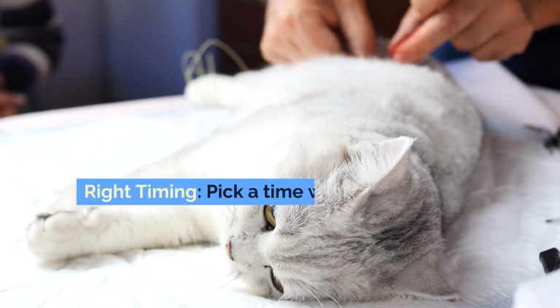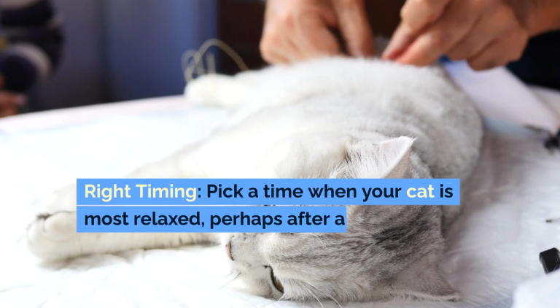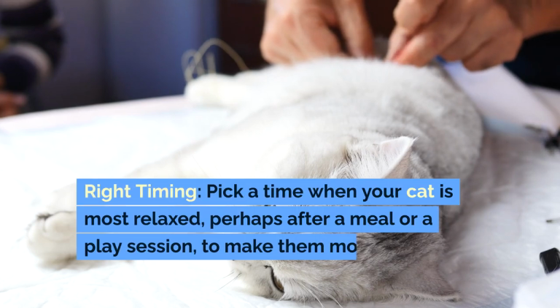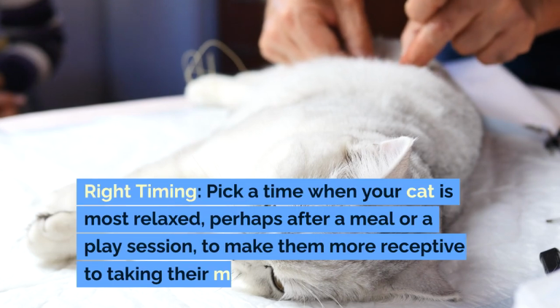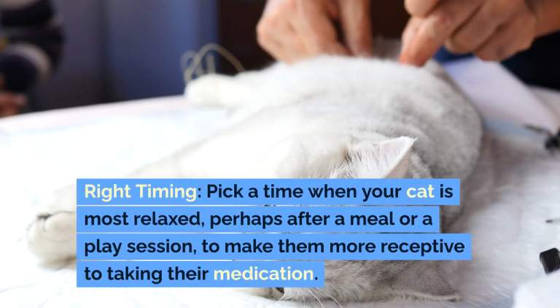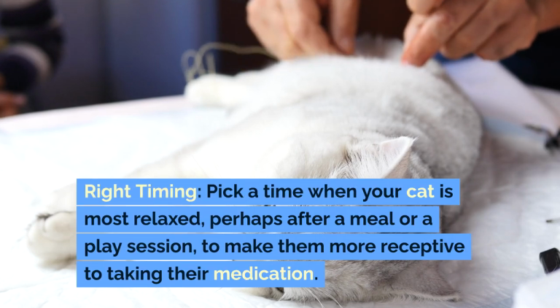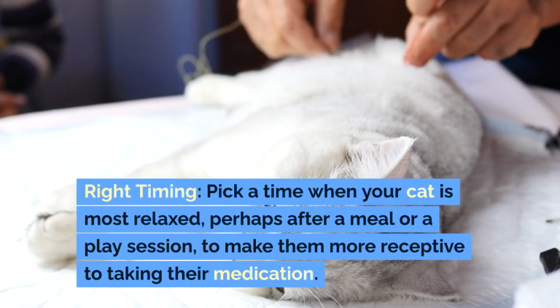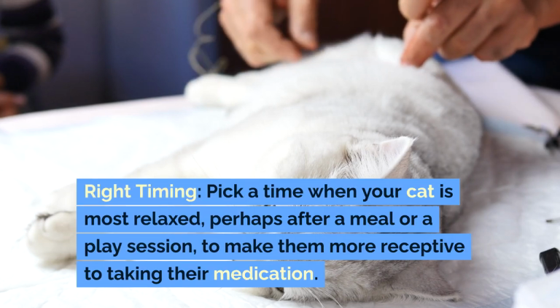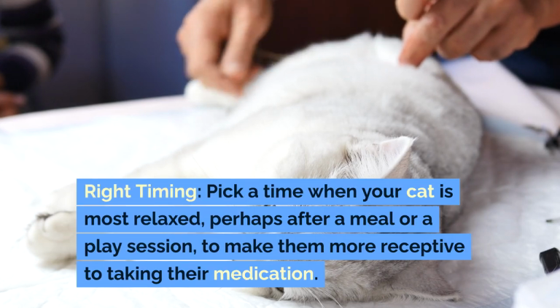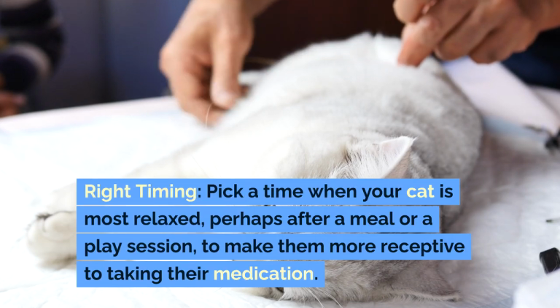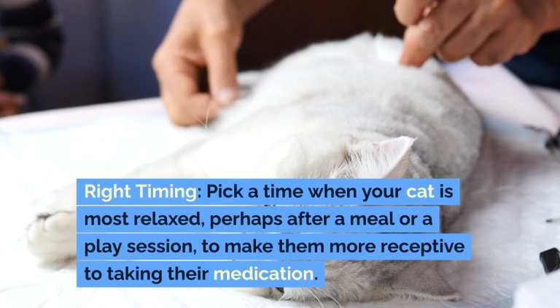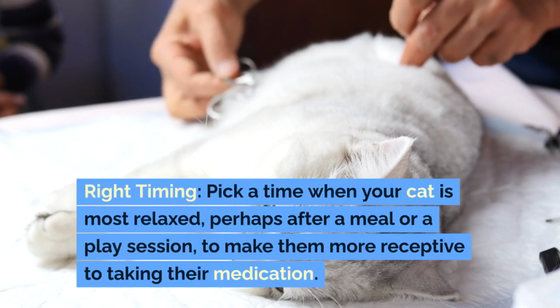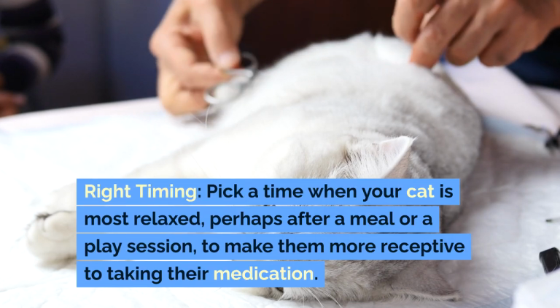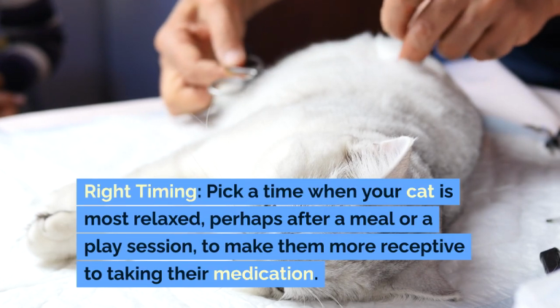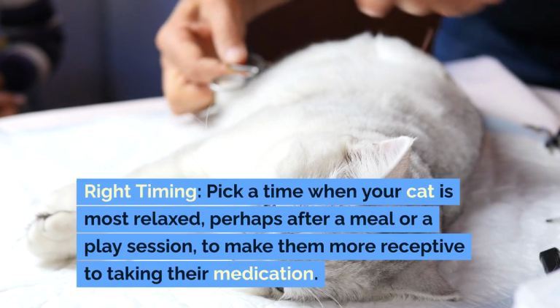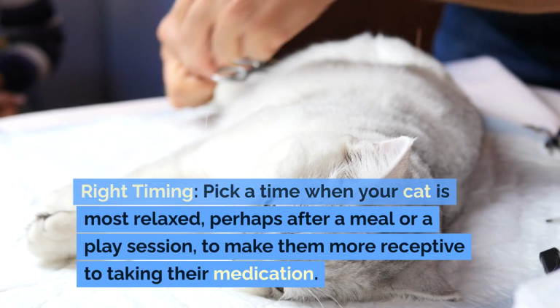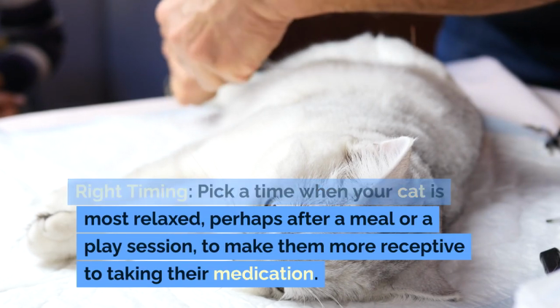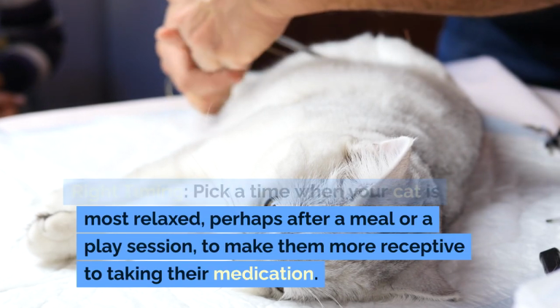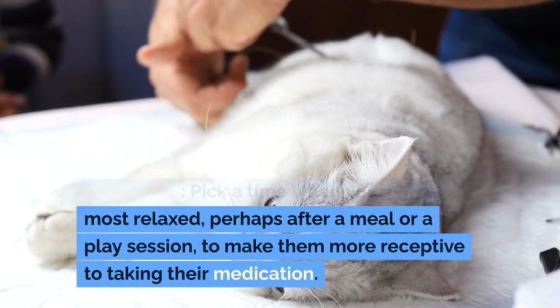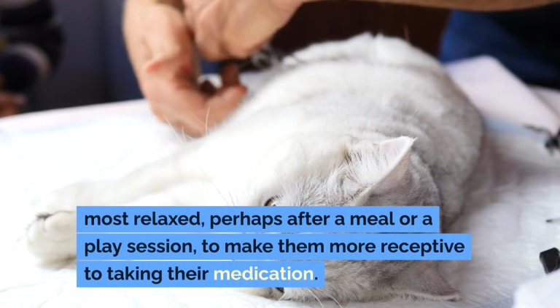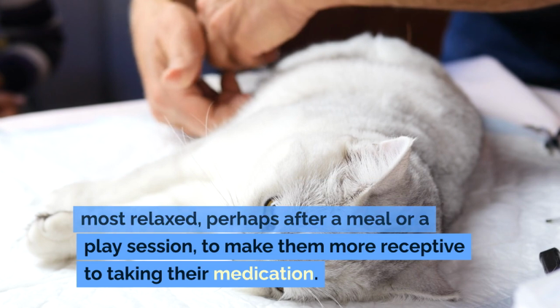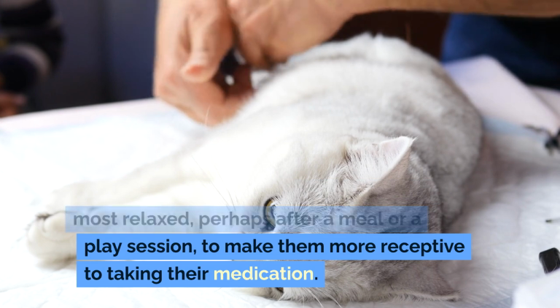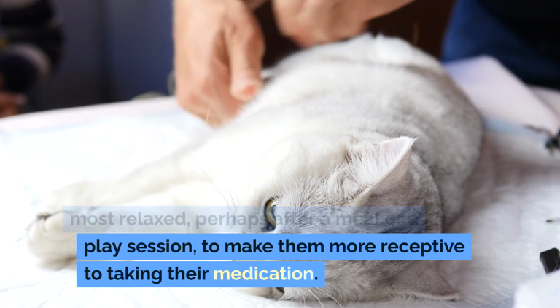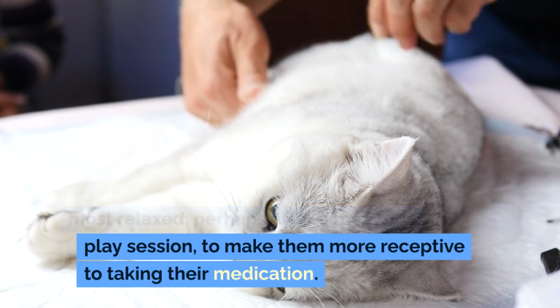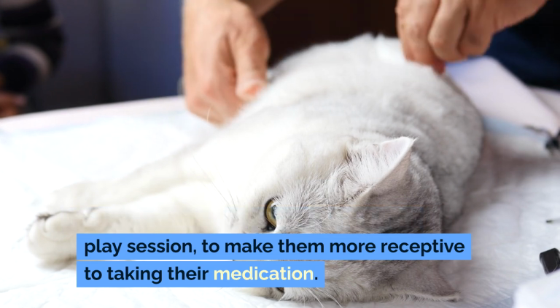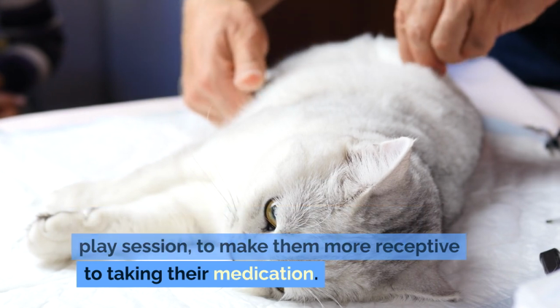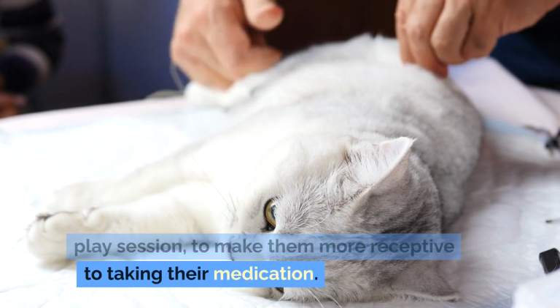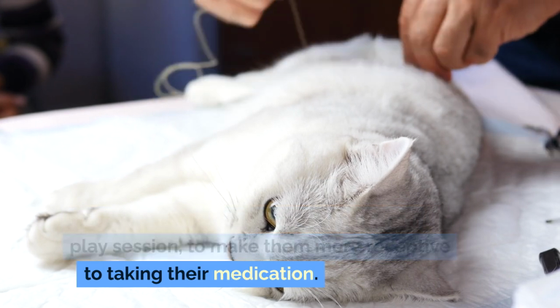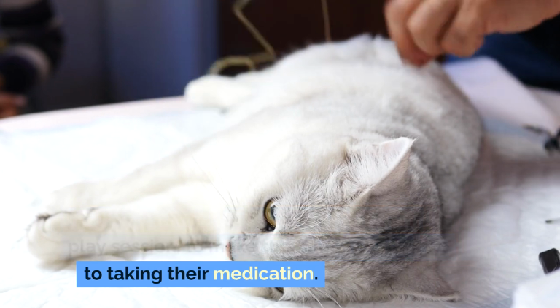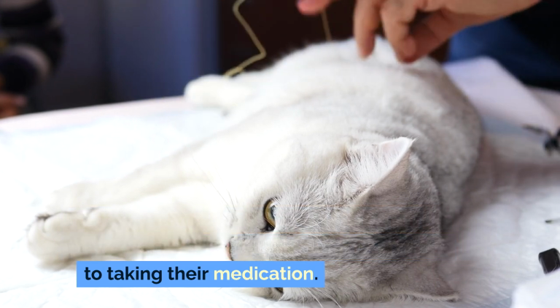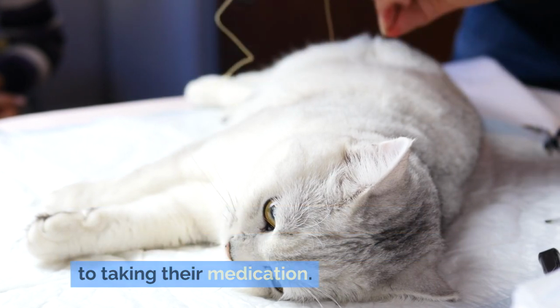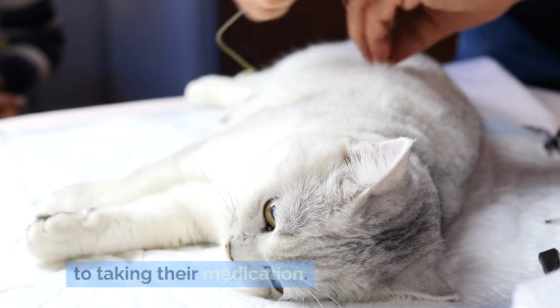Right timing: pick a time when your cat is most relaxed — perhaps after a meal or a play session — to make them more receptive to taking their medication.